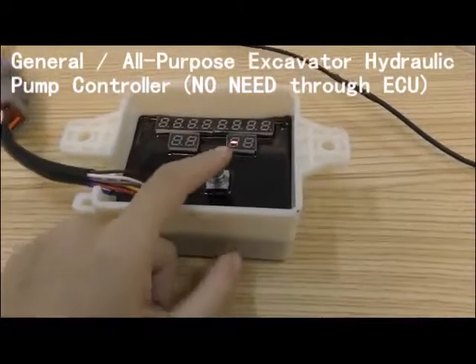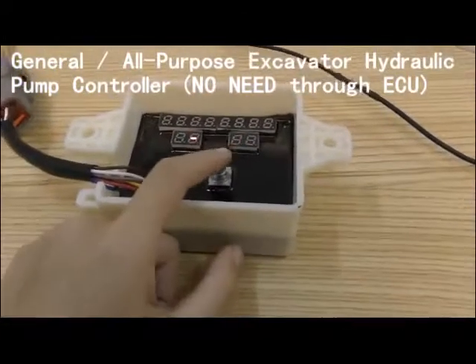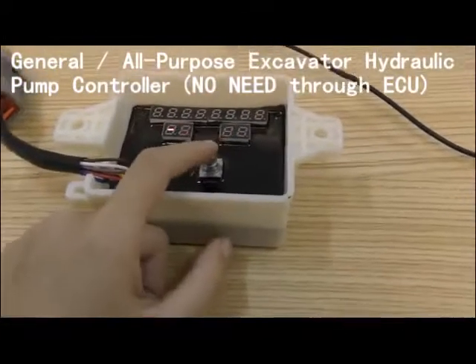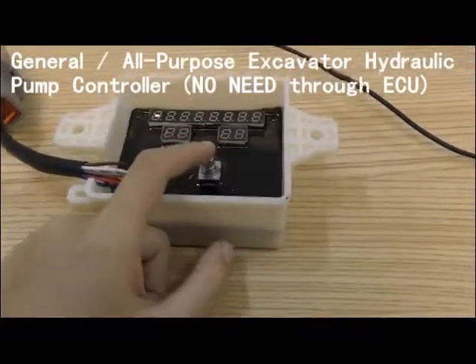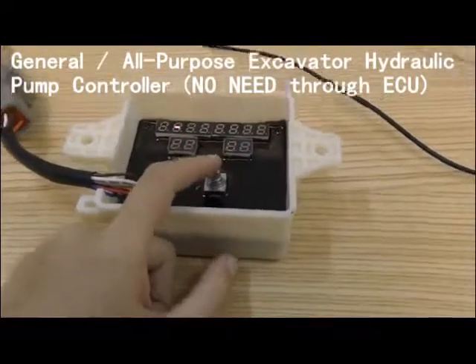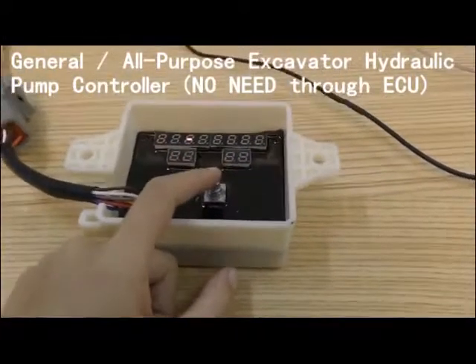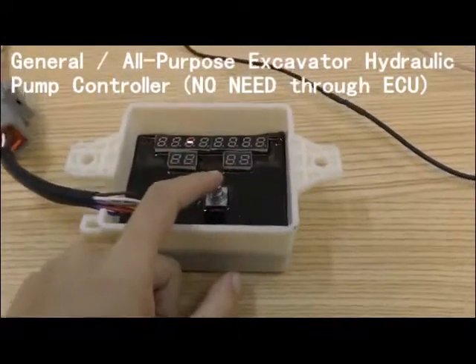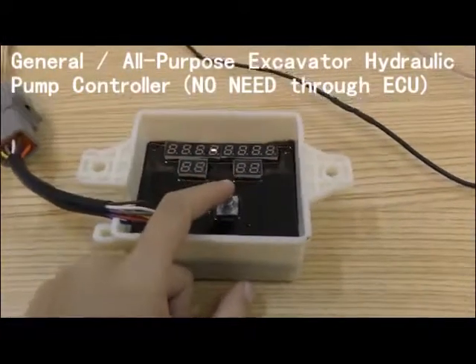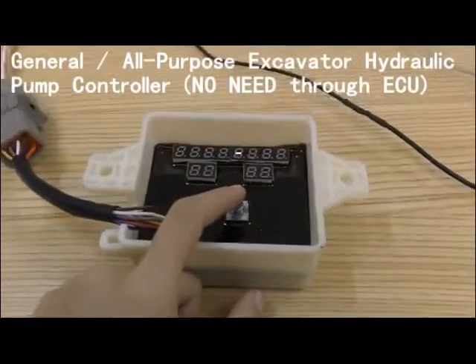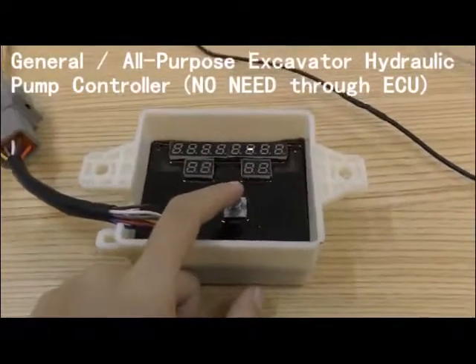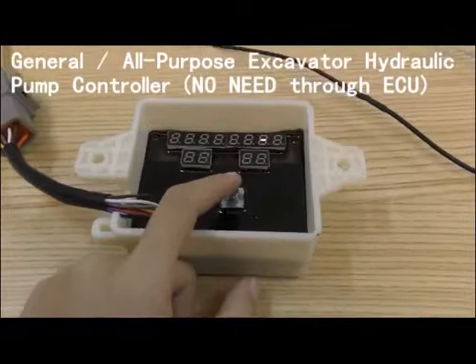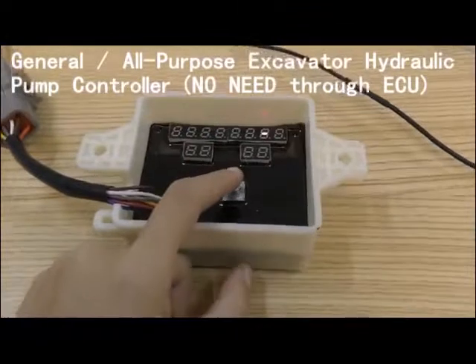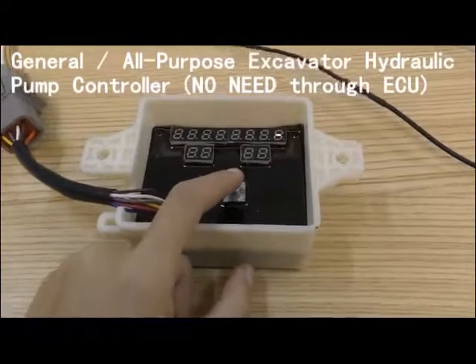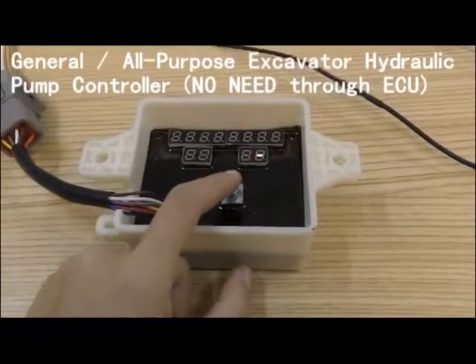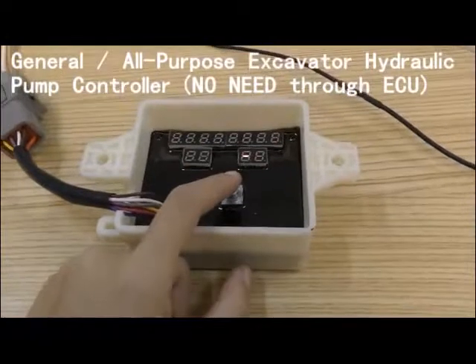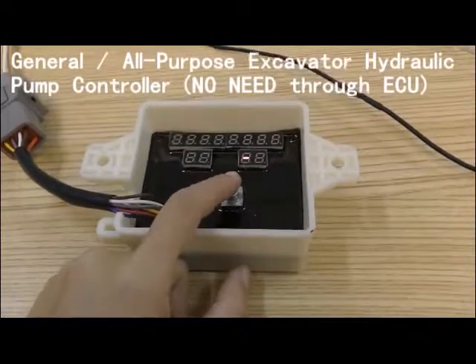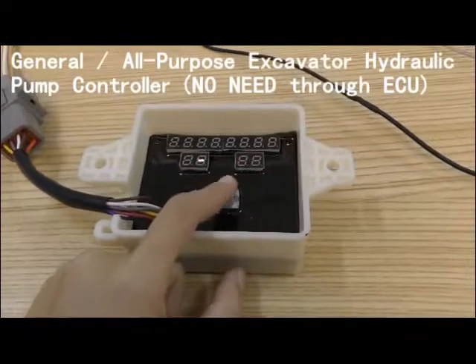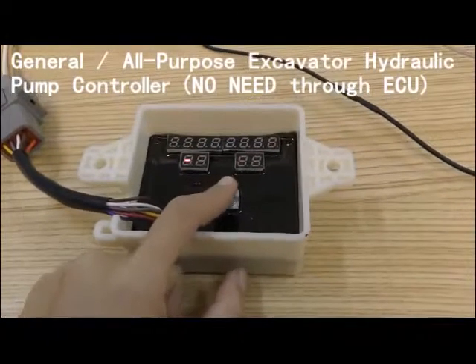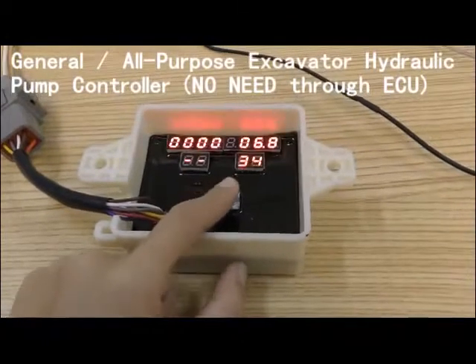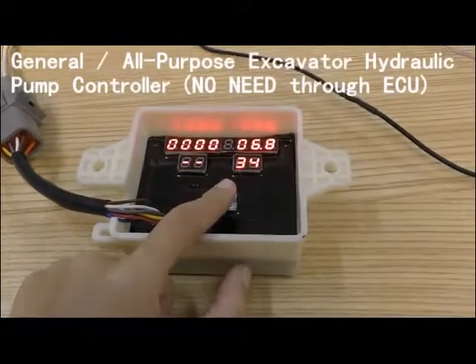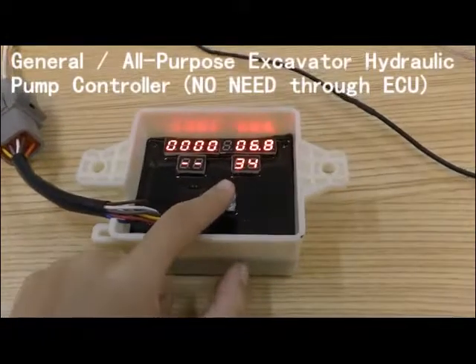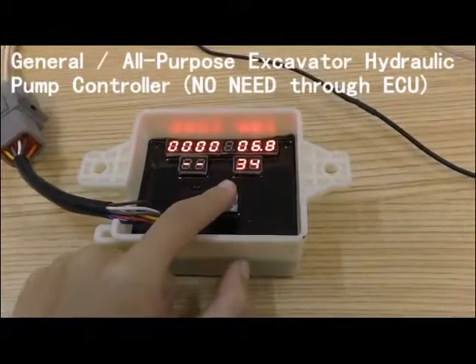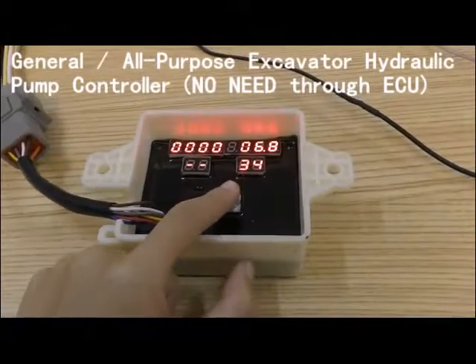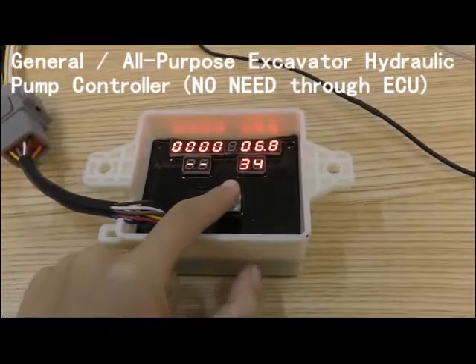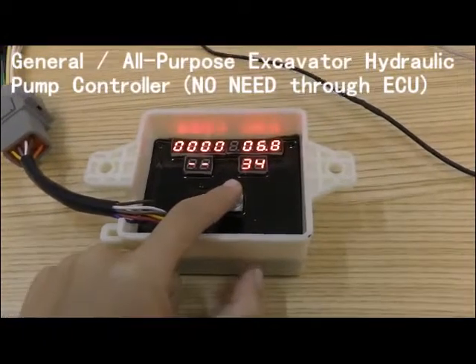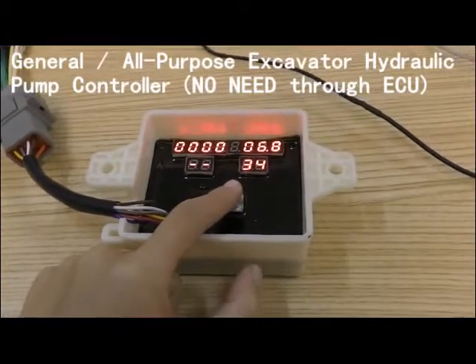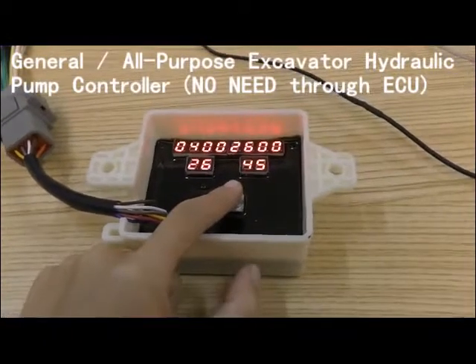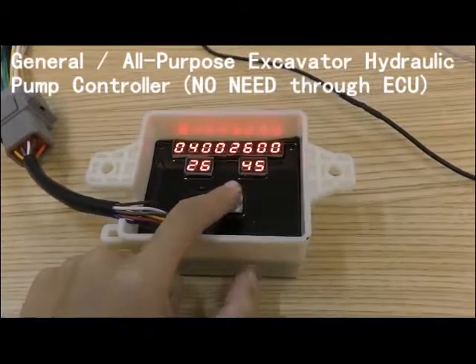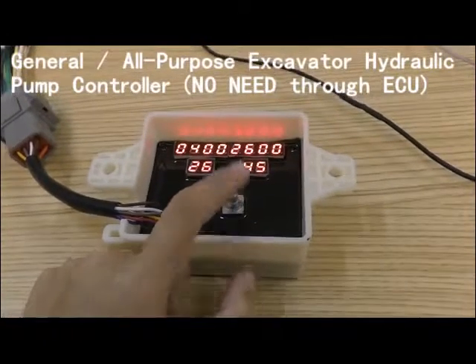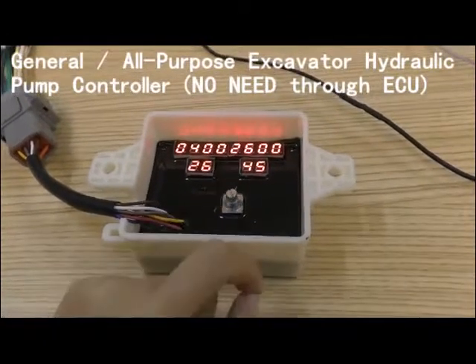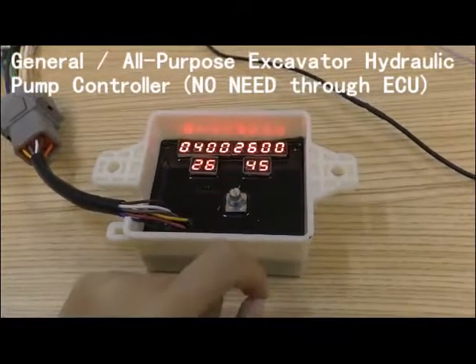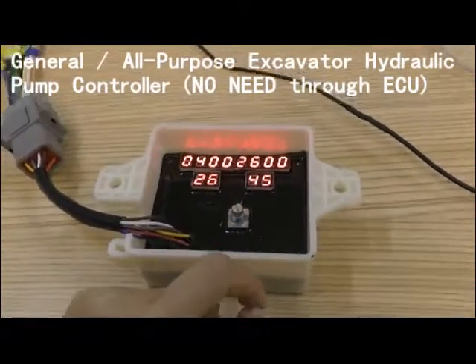Push this button for 3 seconds. One, two, three. Okay.